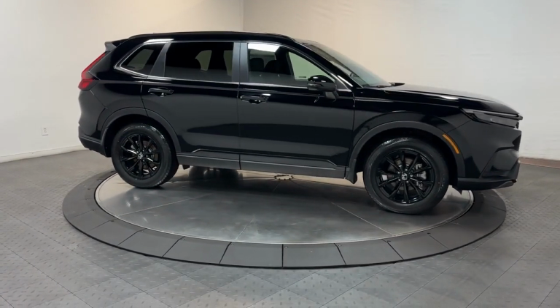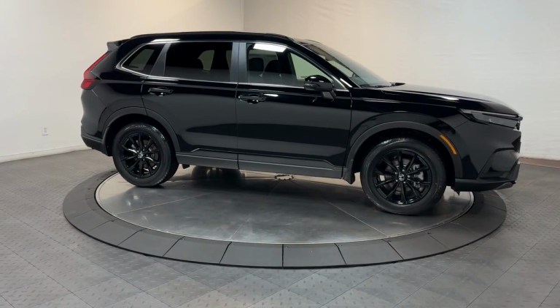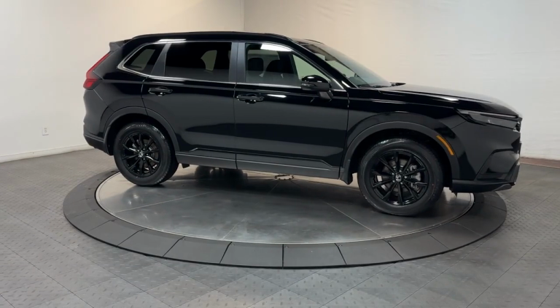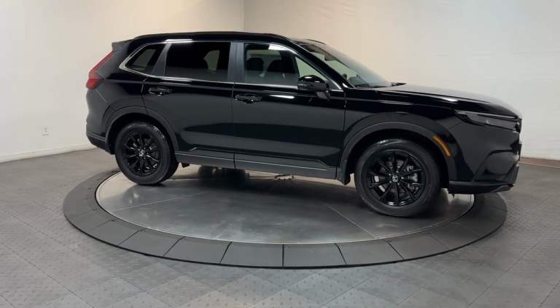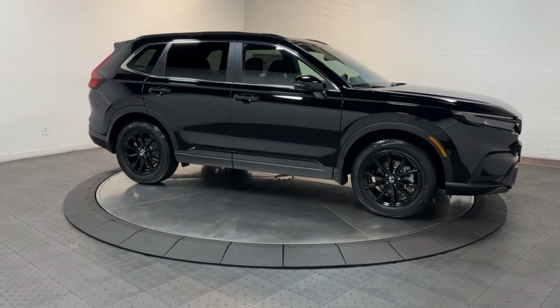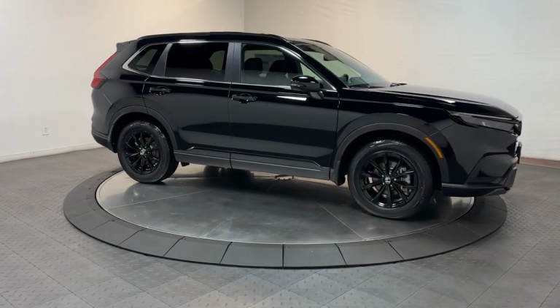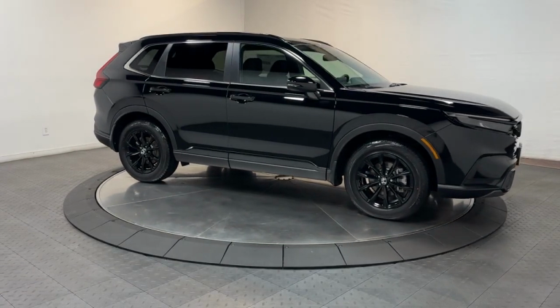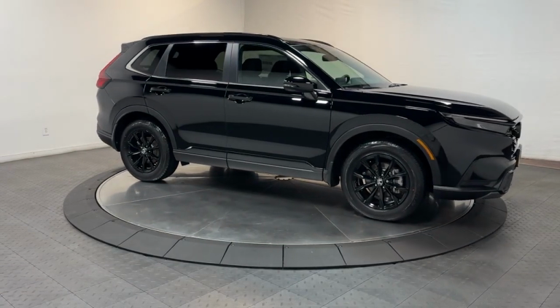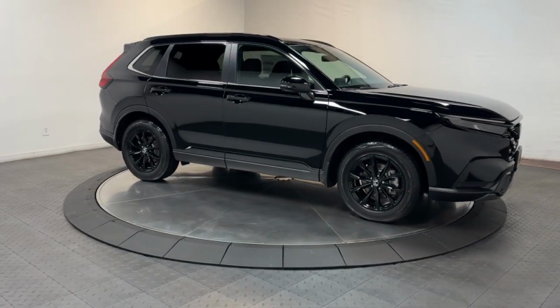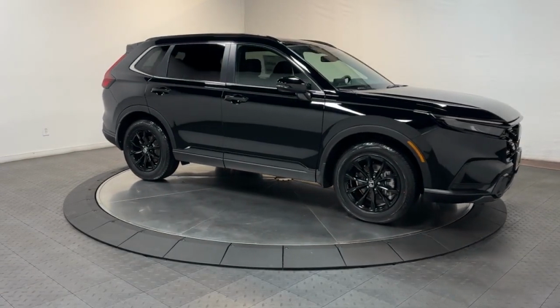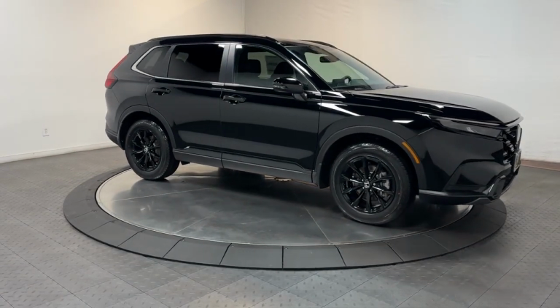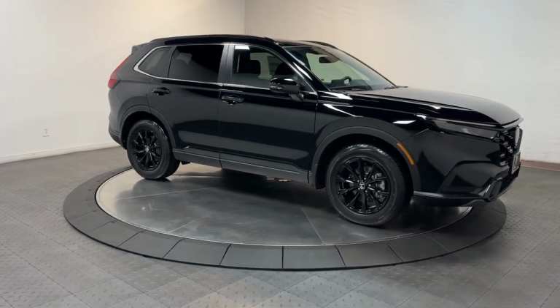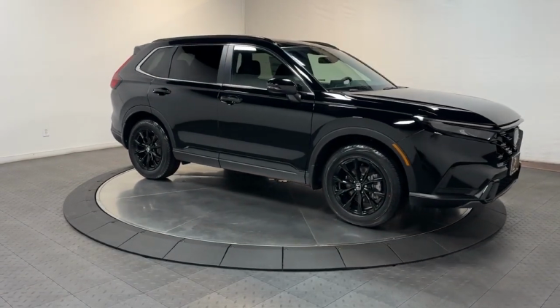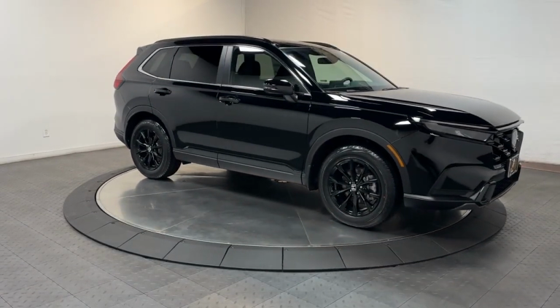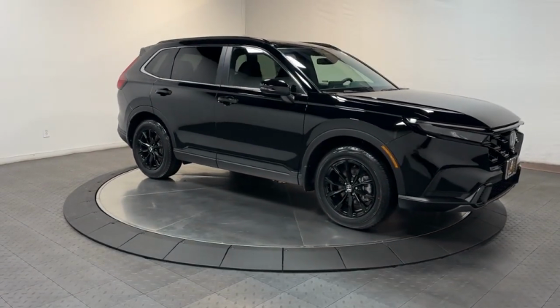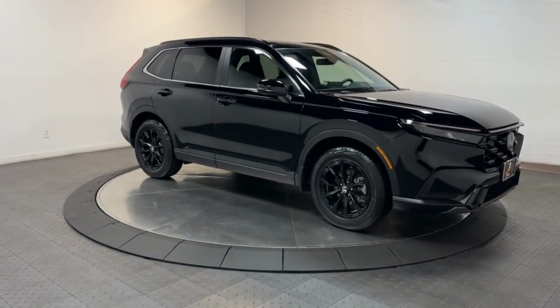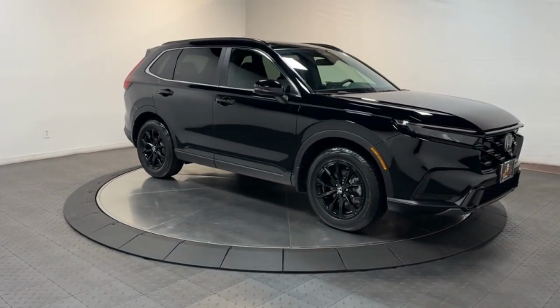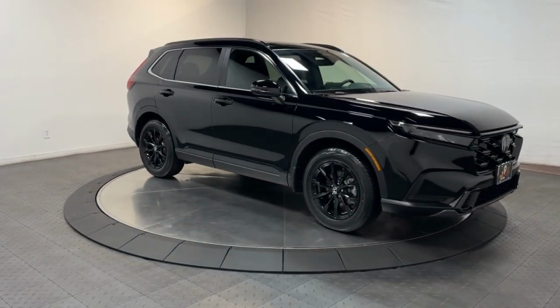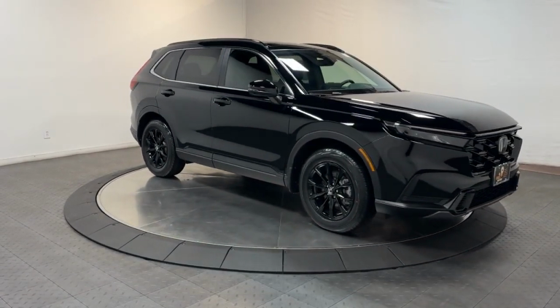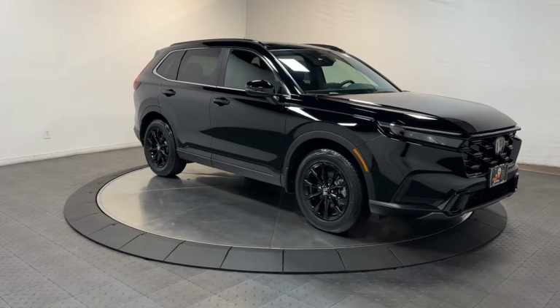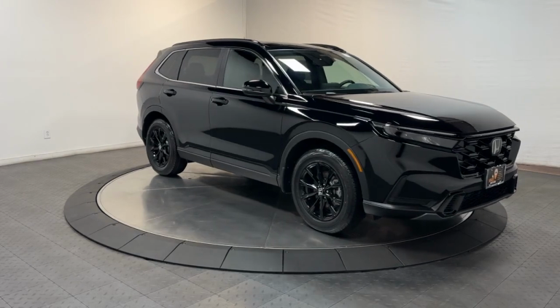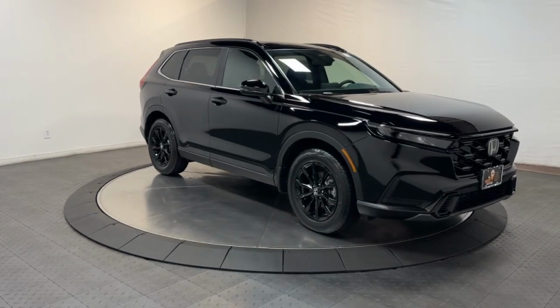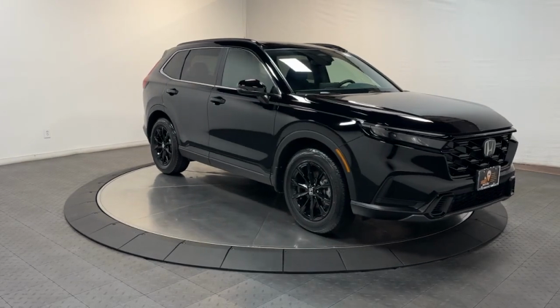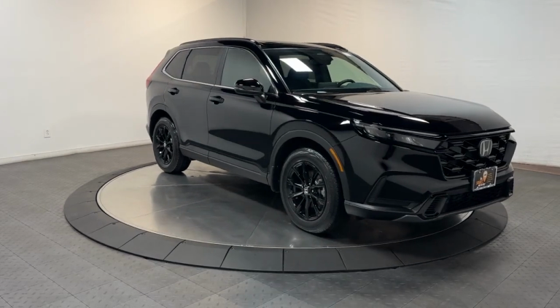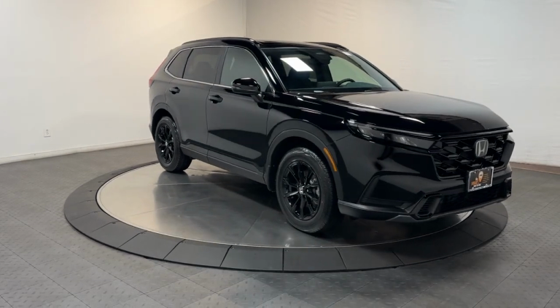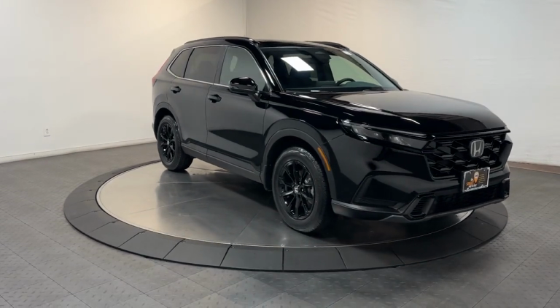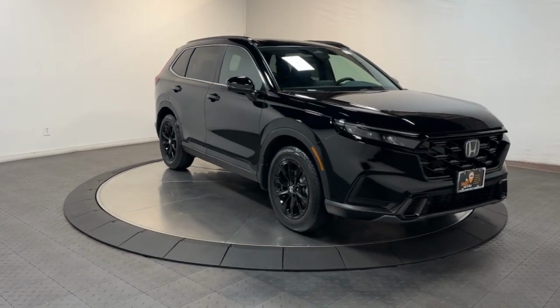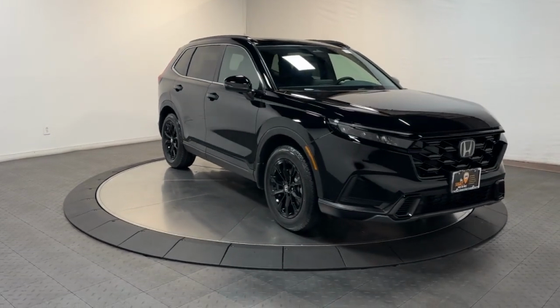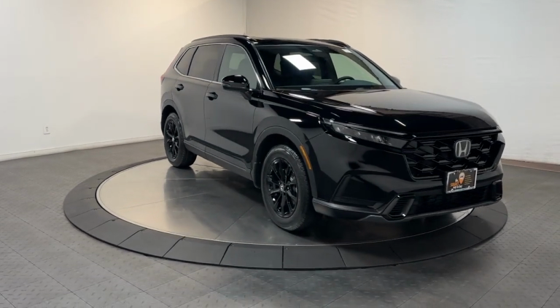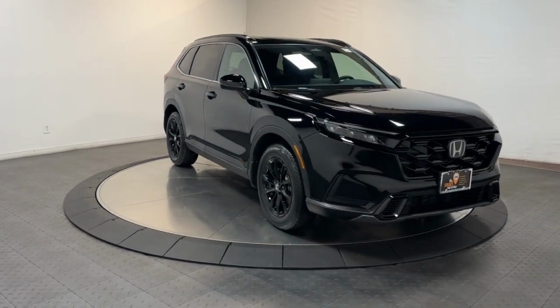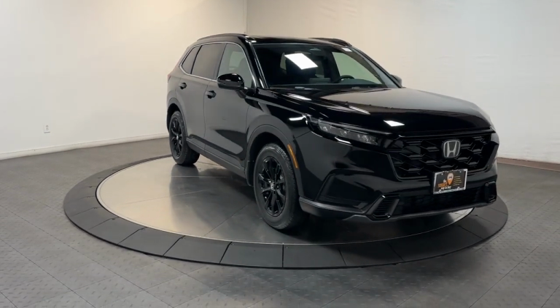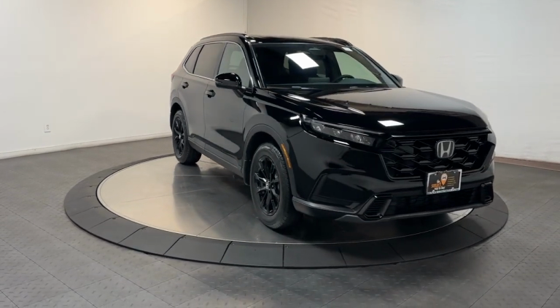Feel confident and calm when you tackle life's daily adventures in this Honda CRV. Come in and drive it home today.